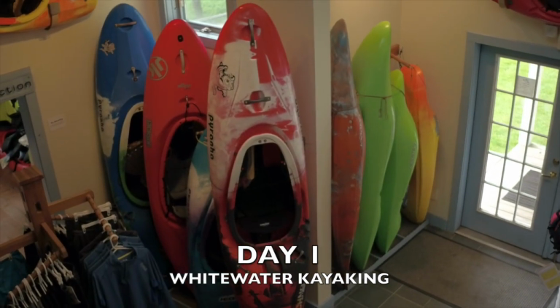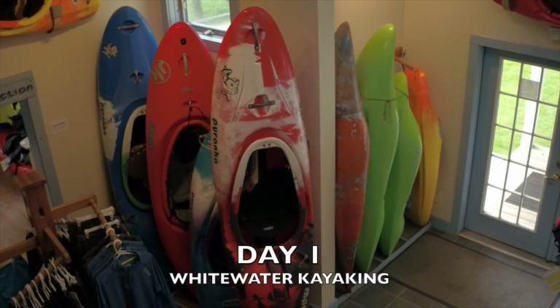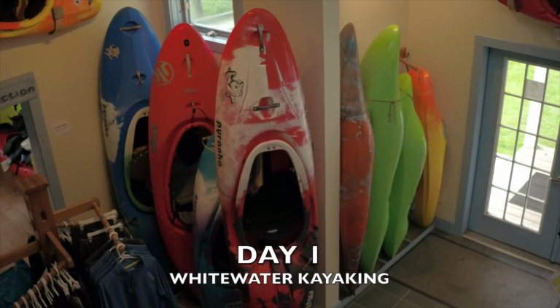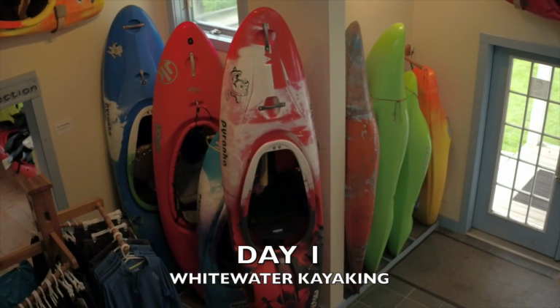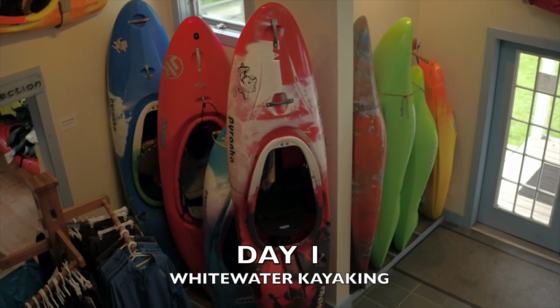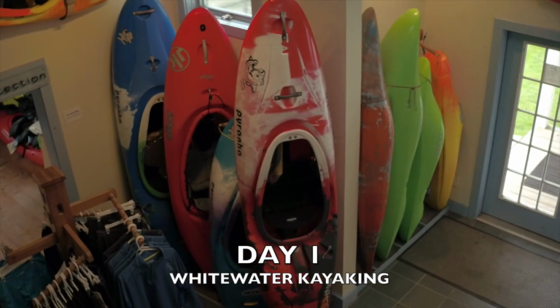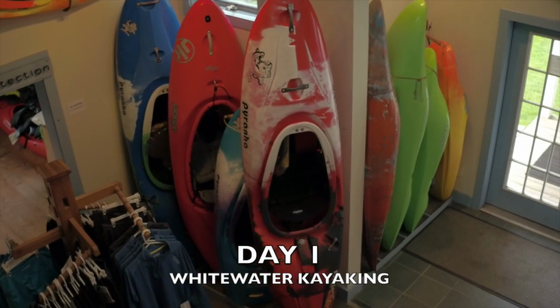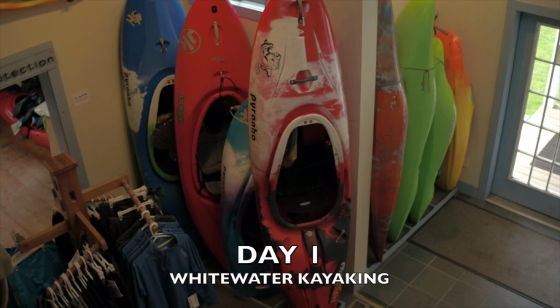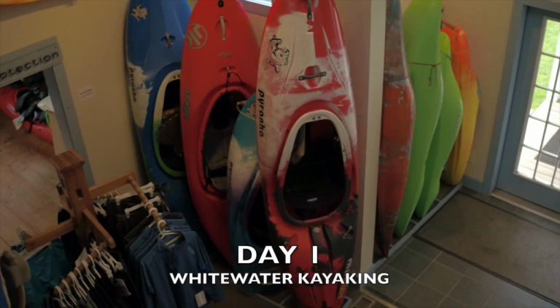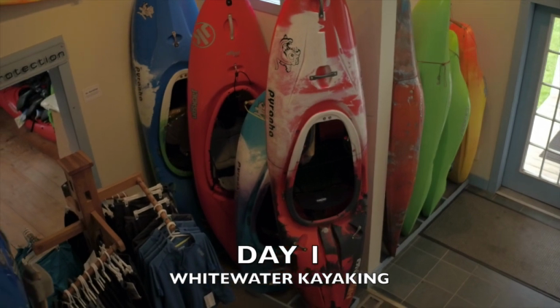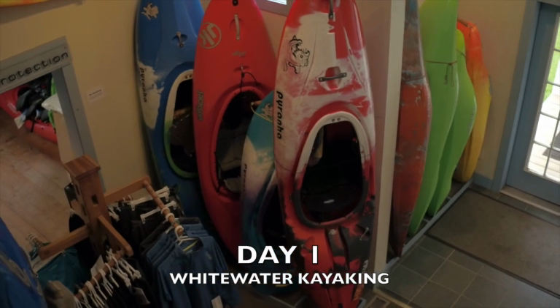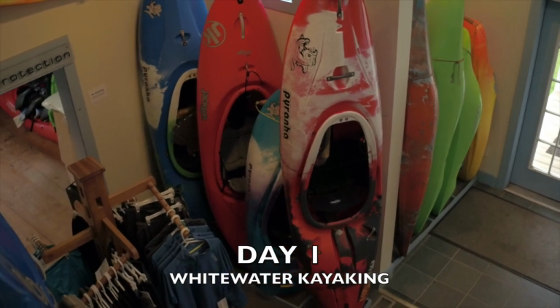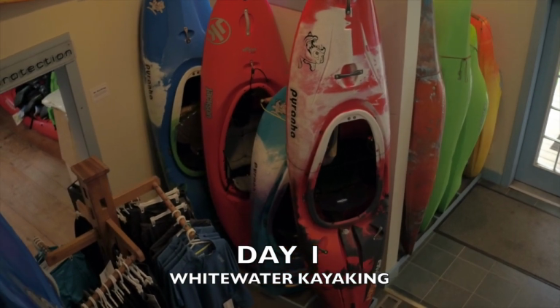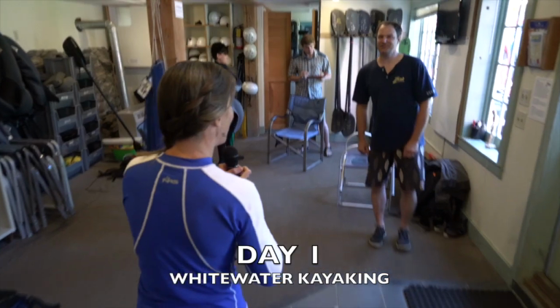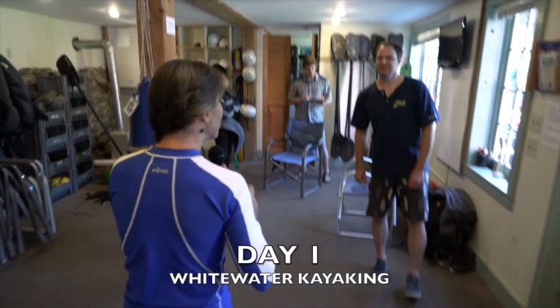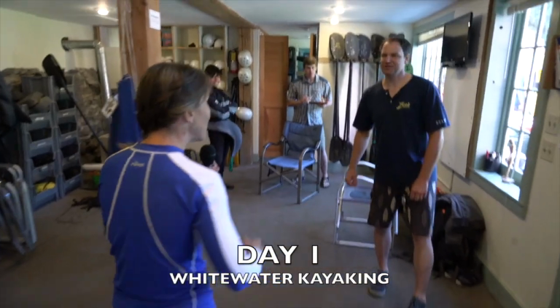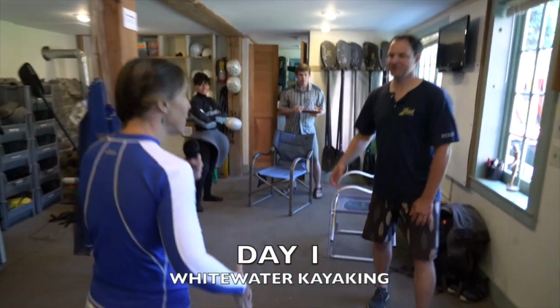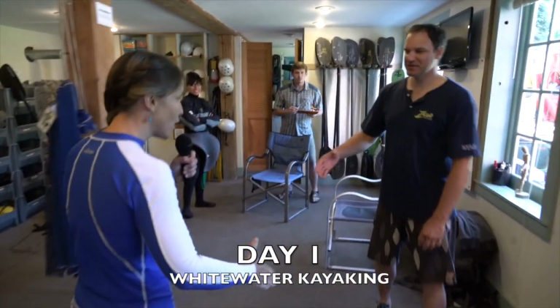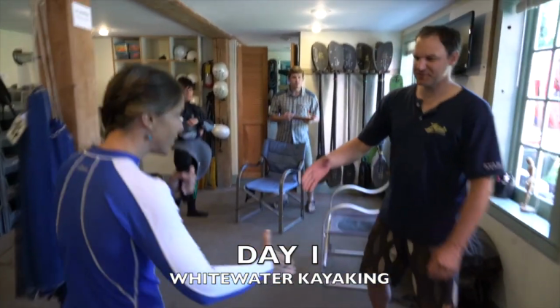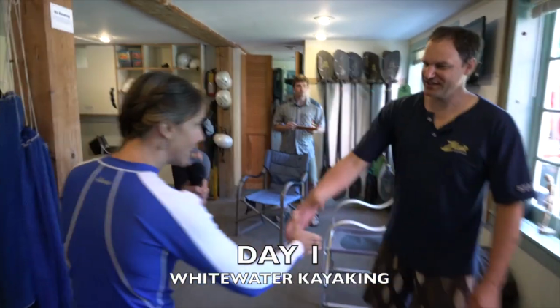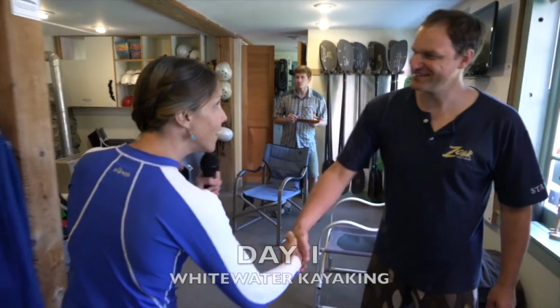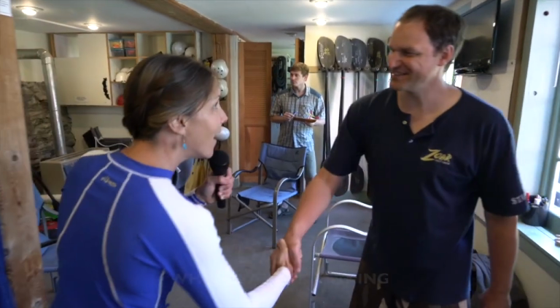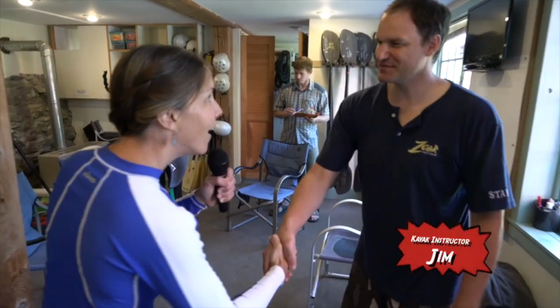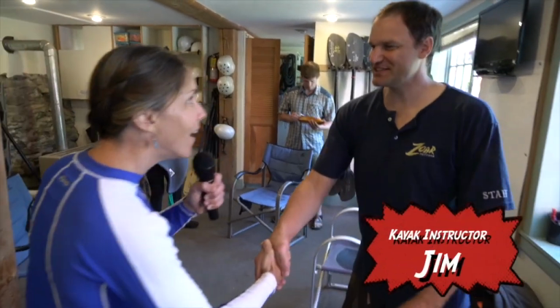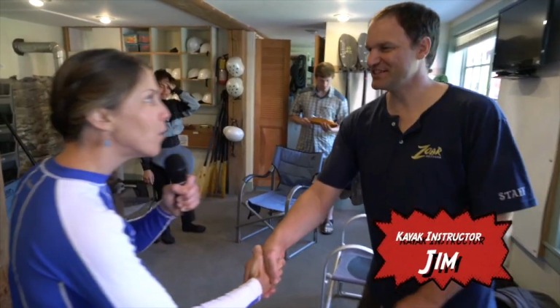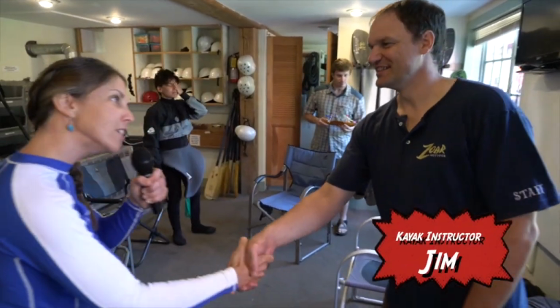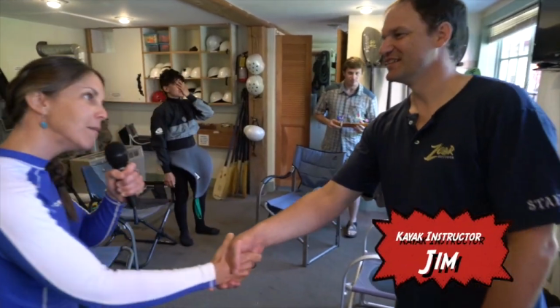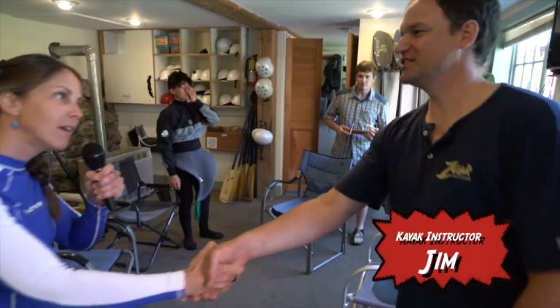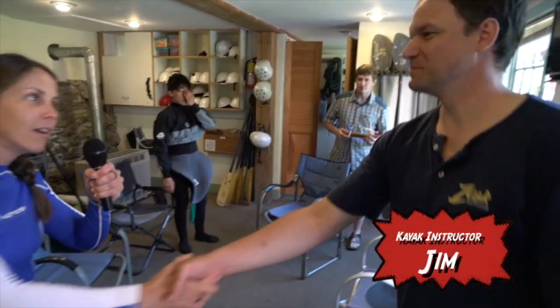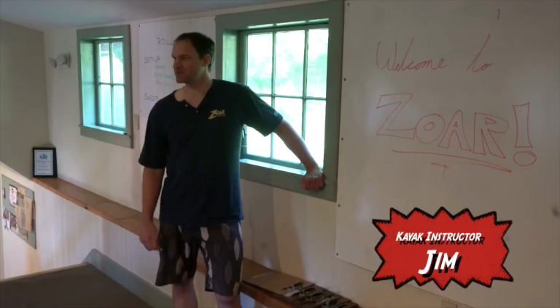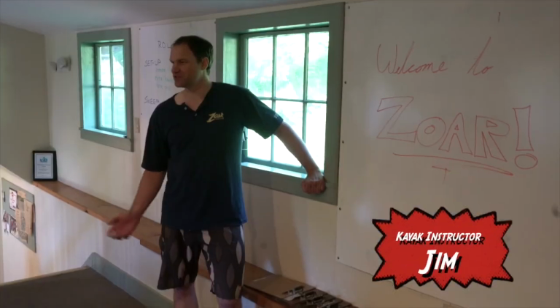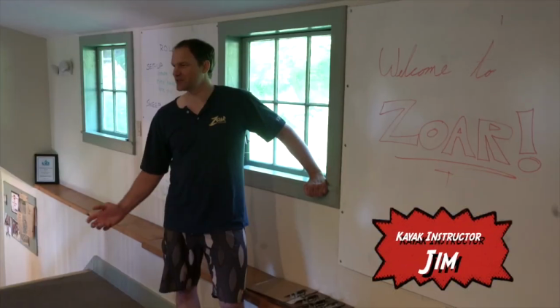We're going to go in and we're going to meet the instructor. I'm Rita May, you're welcome again. Nice to meet you. What's your name? Jim. Welcome to Zor.